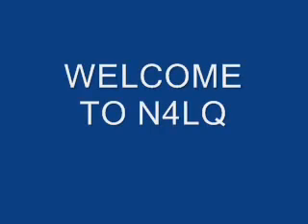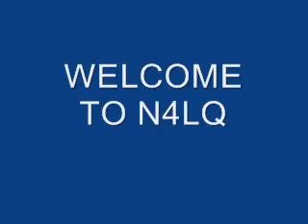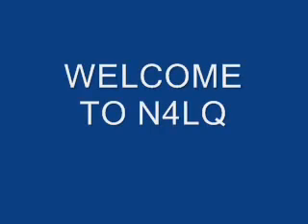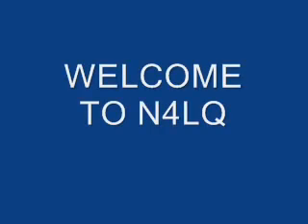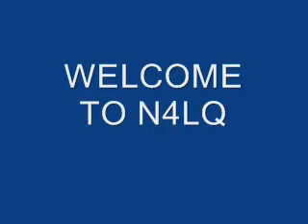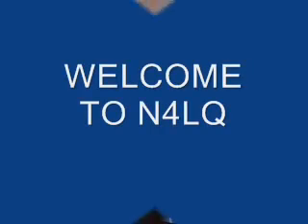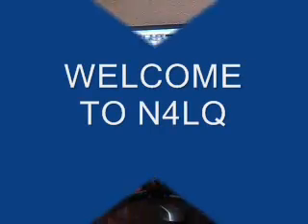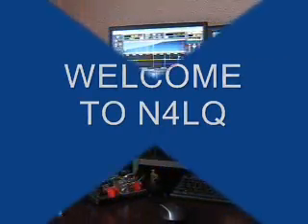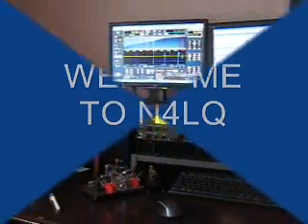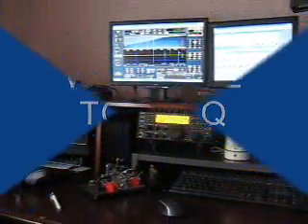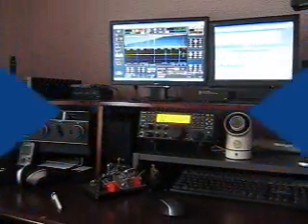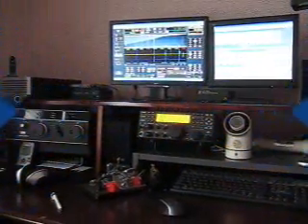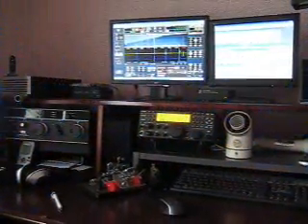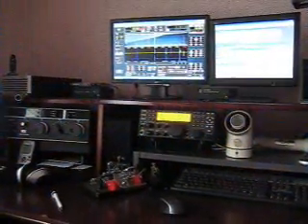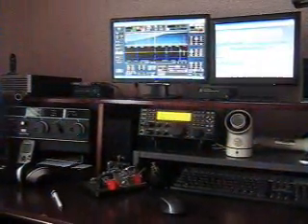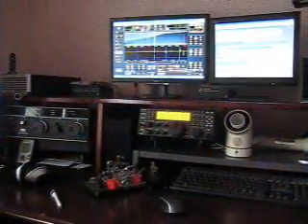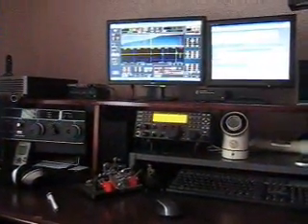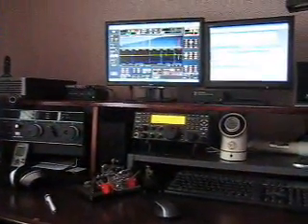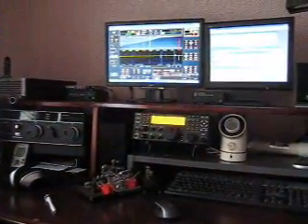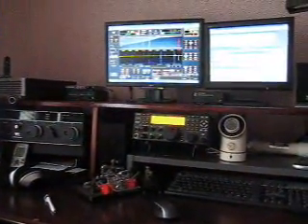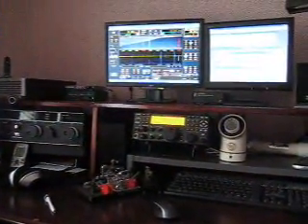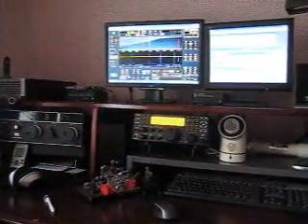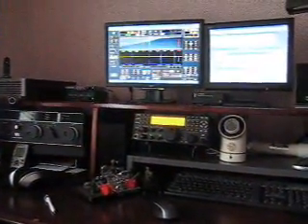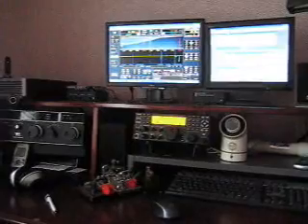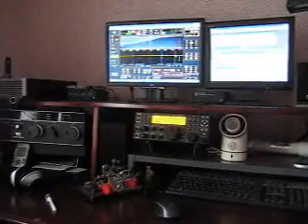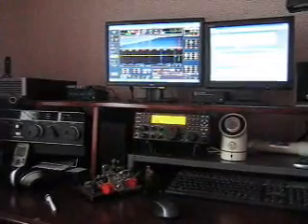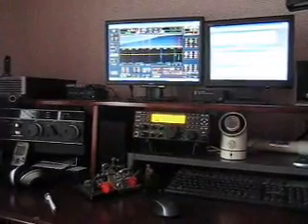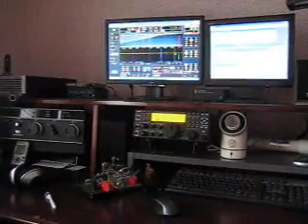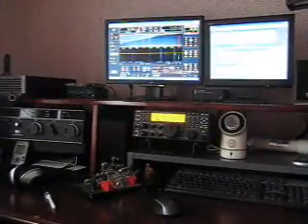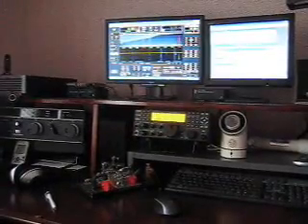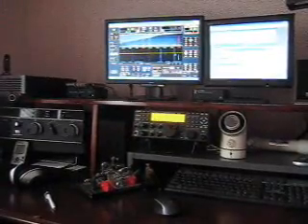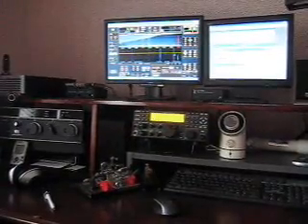Hello, this is Steve N4LQ. Here's the operating table inside the house.